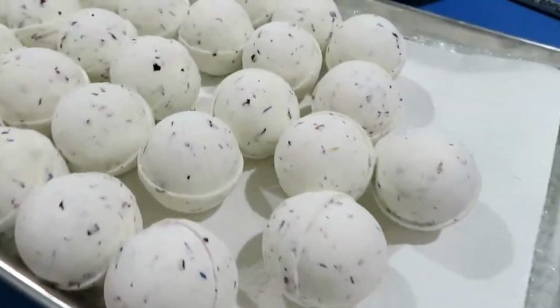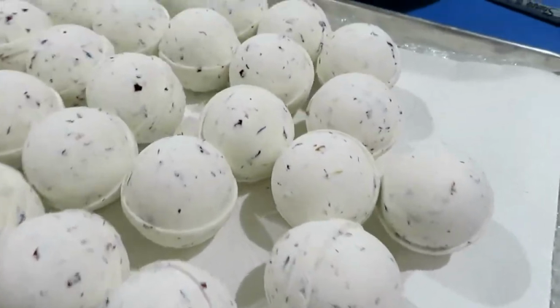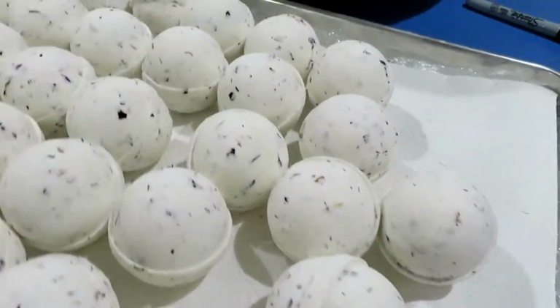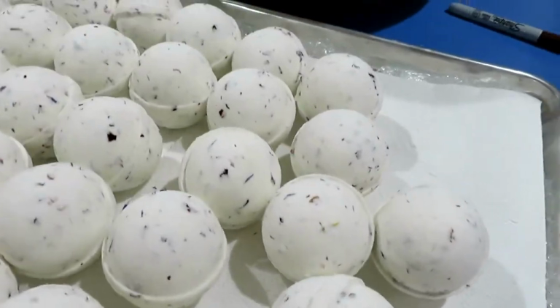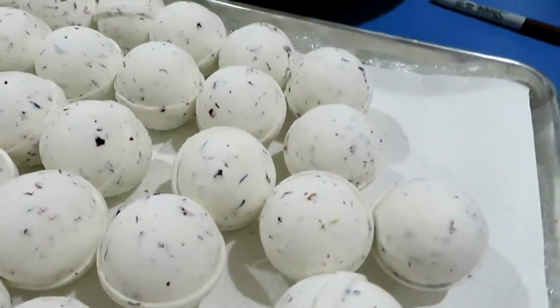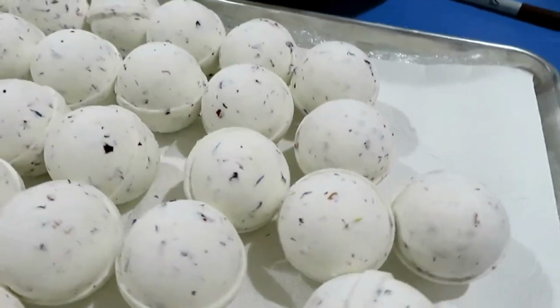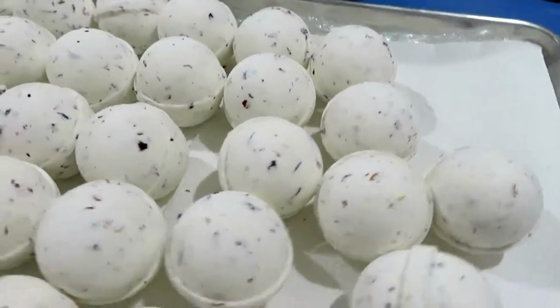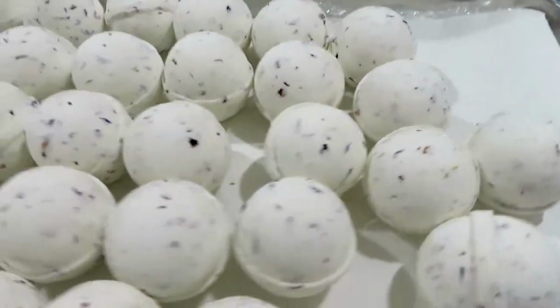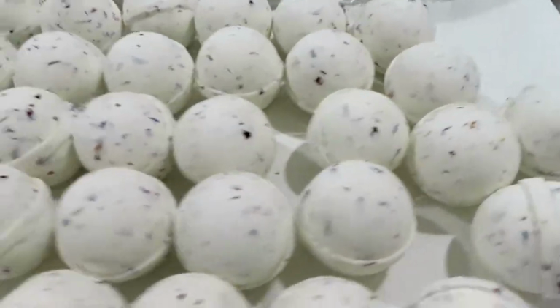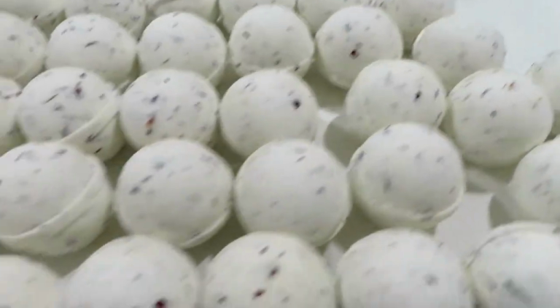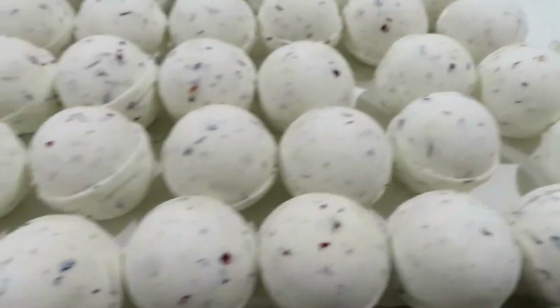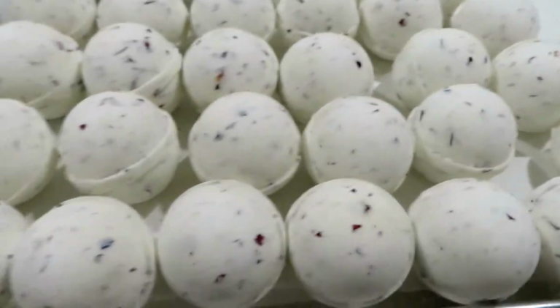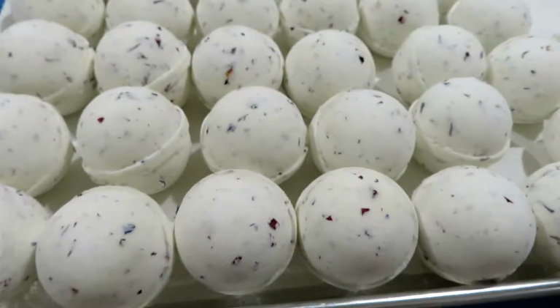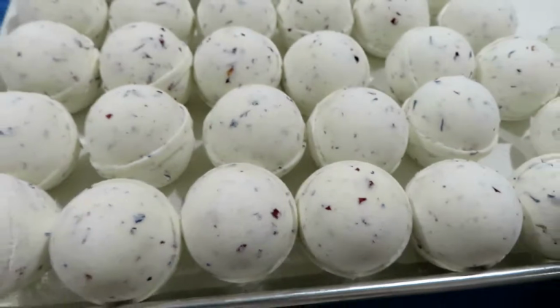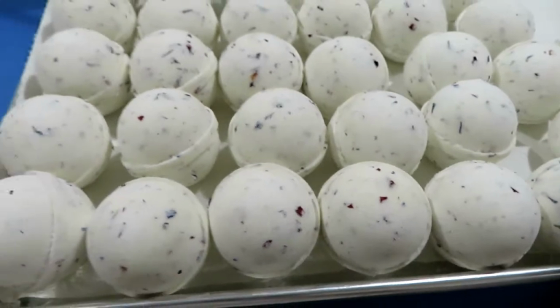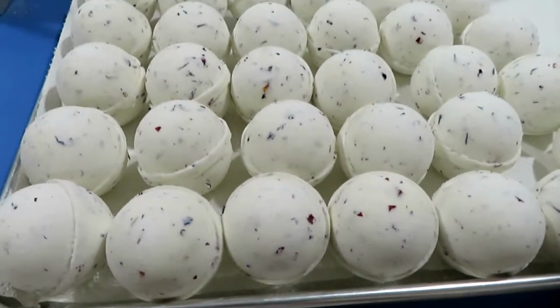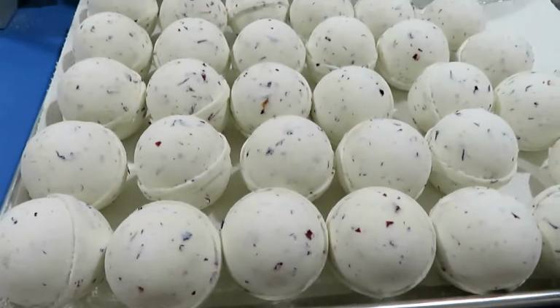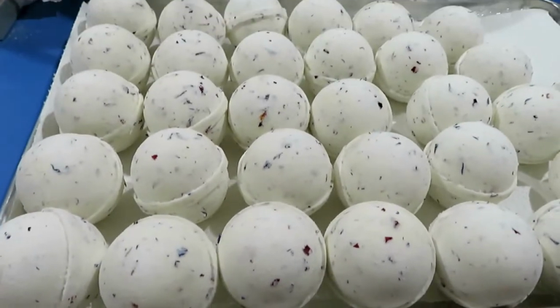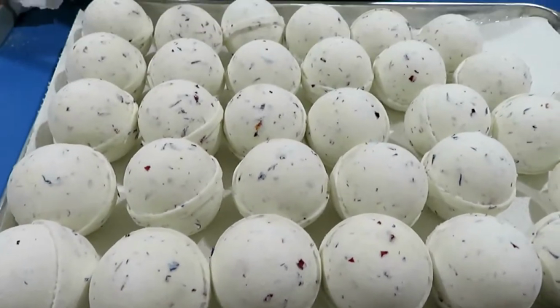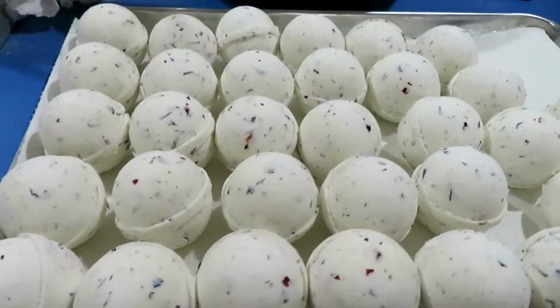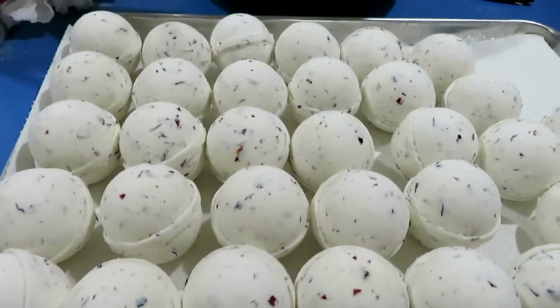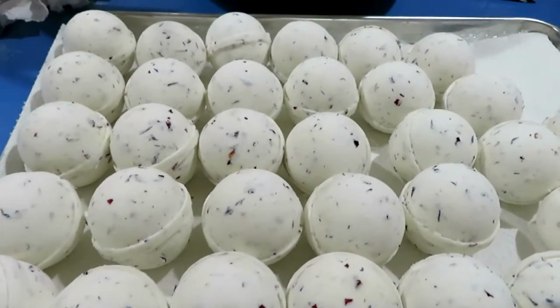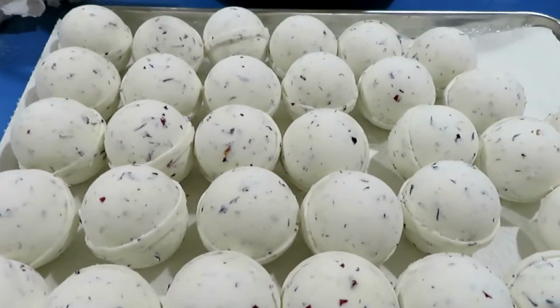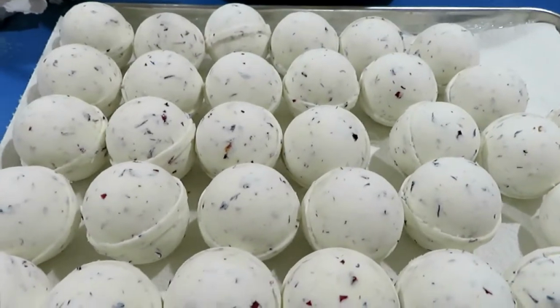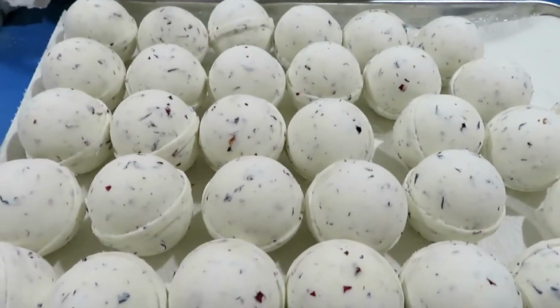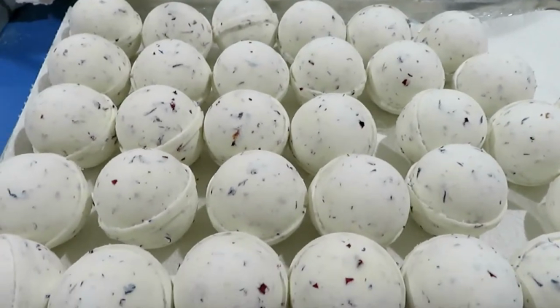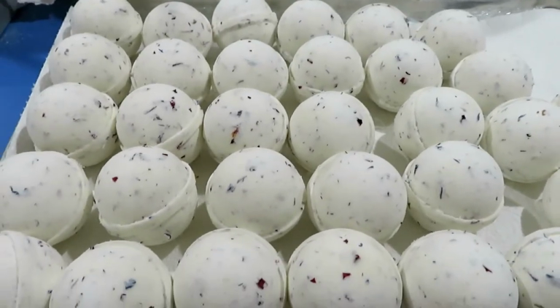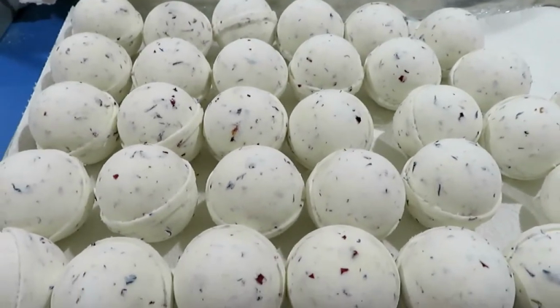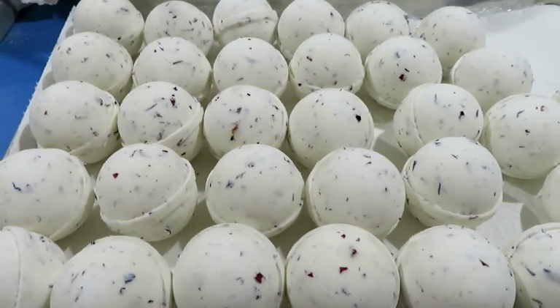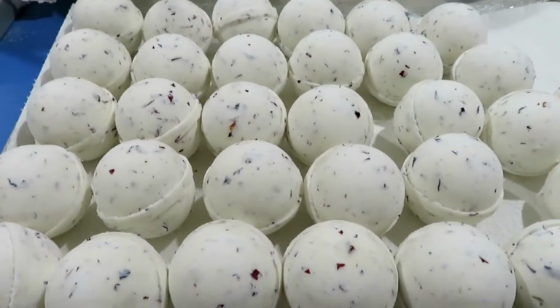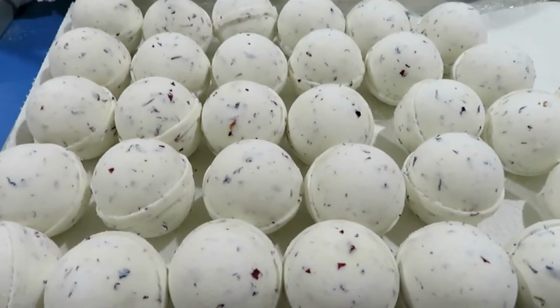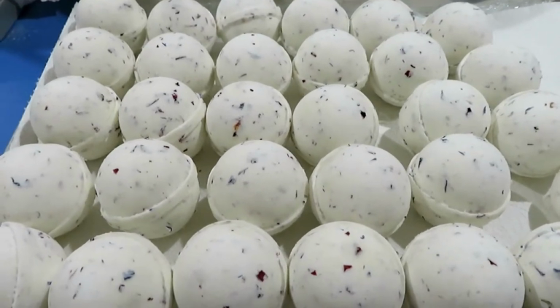Mini bath bombs, and I'm going to move on to the next one. So one down, three to go.